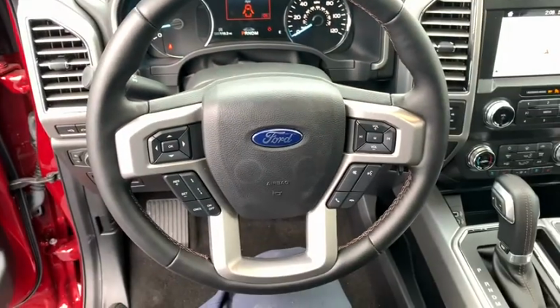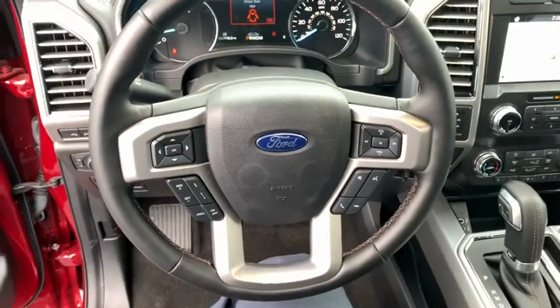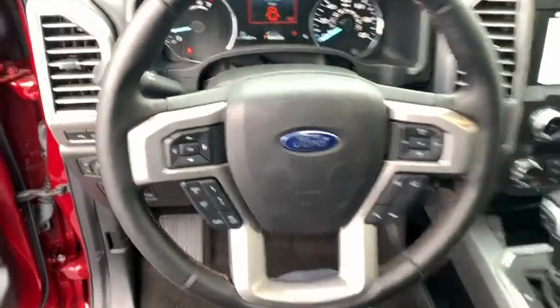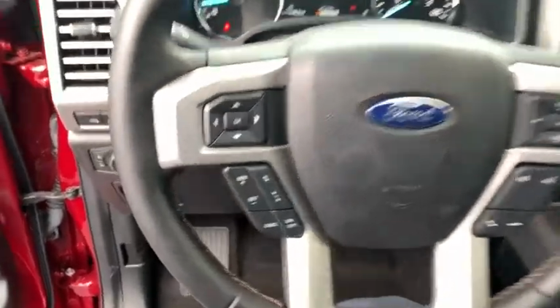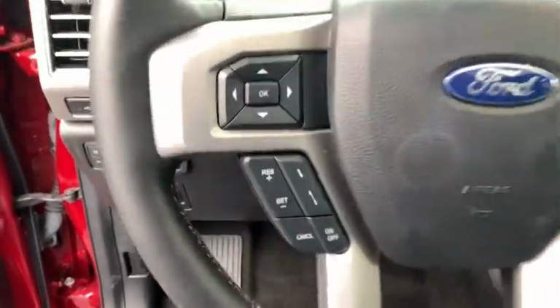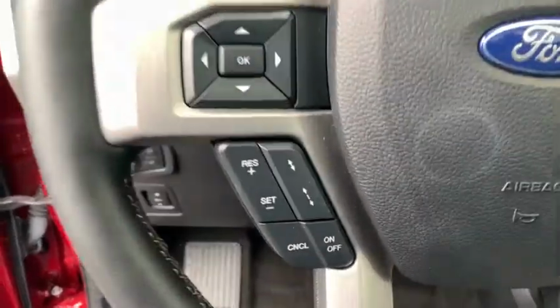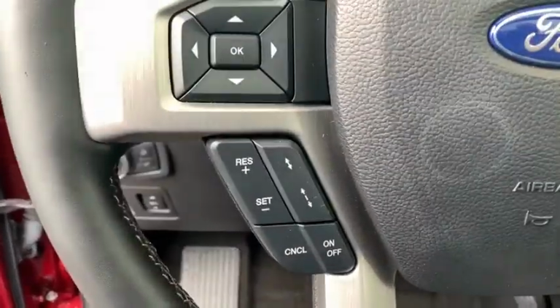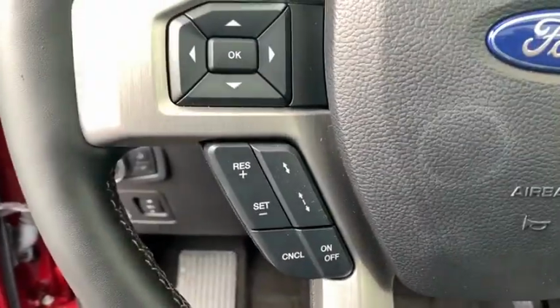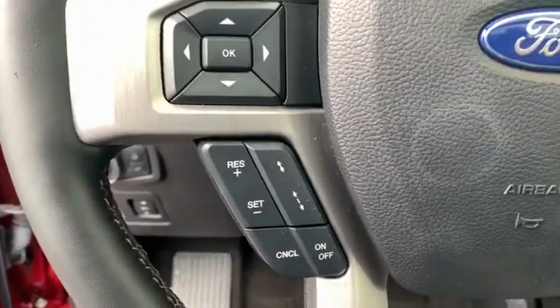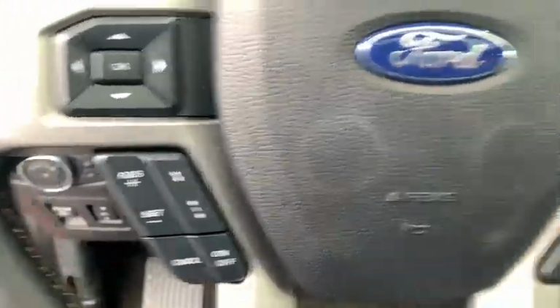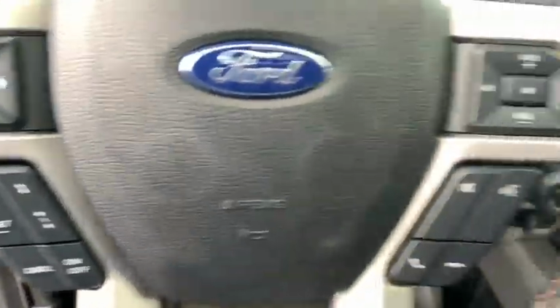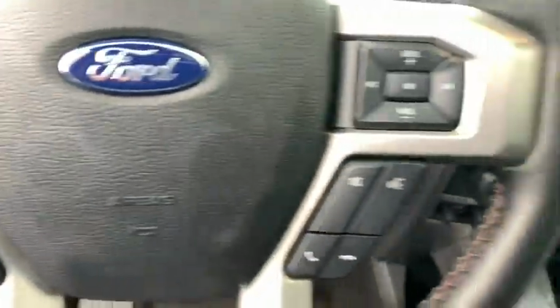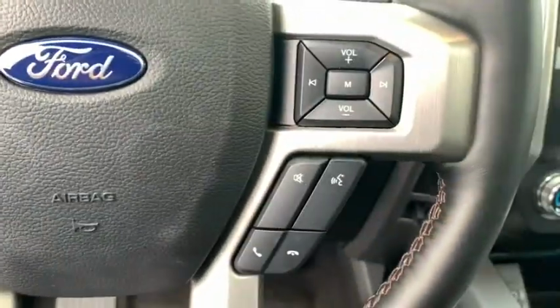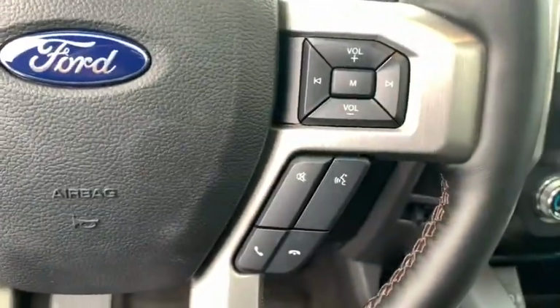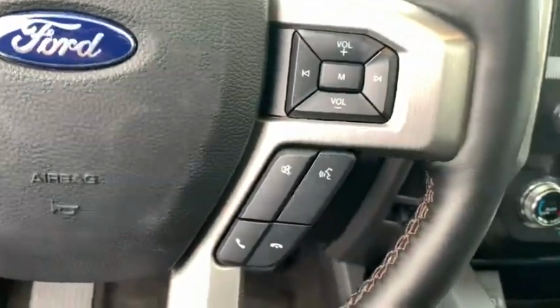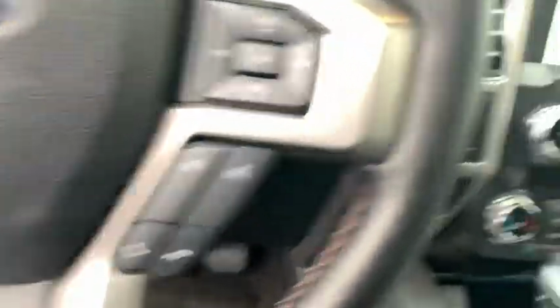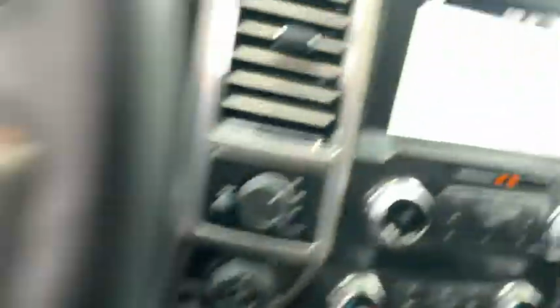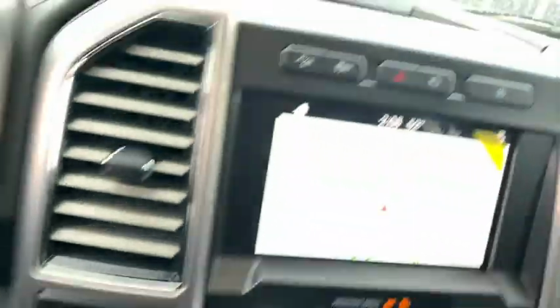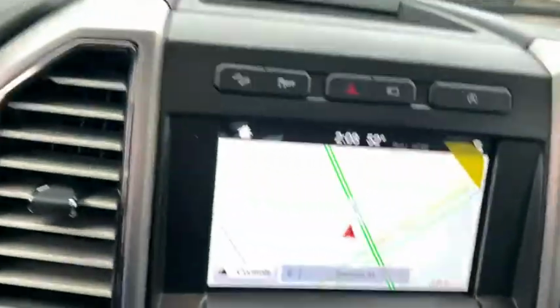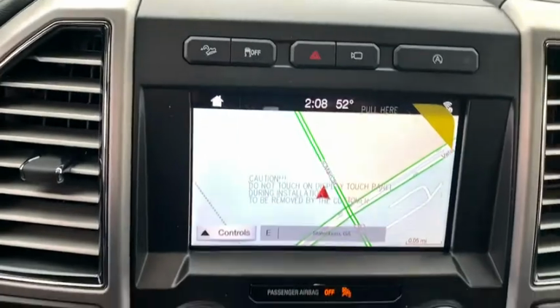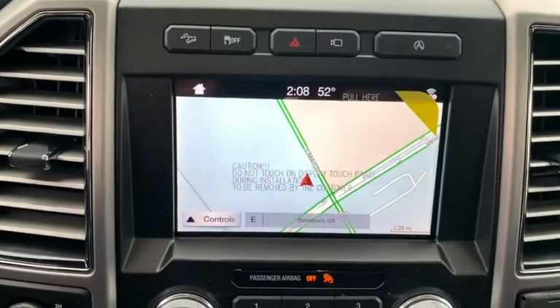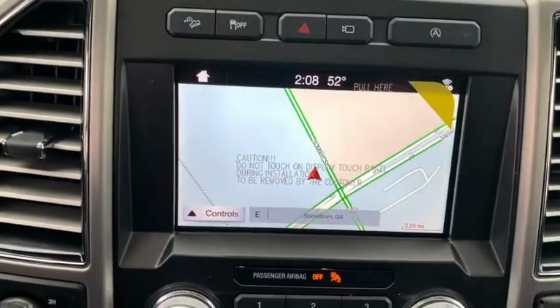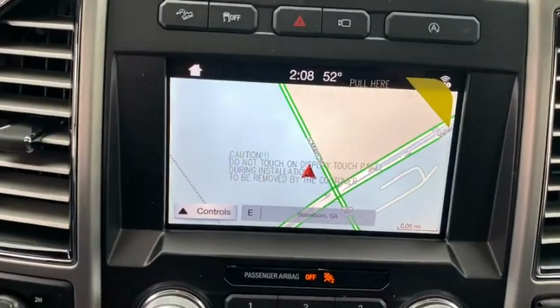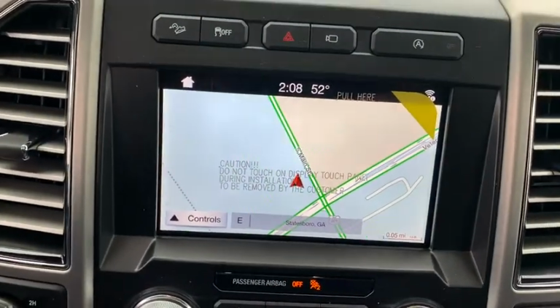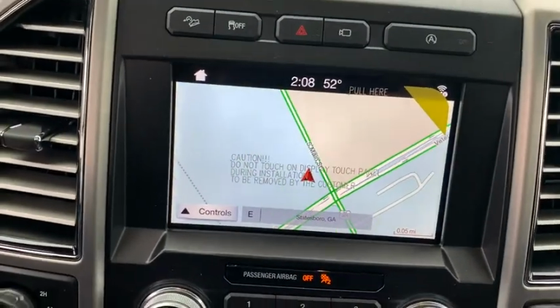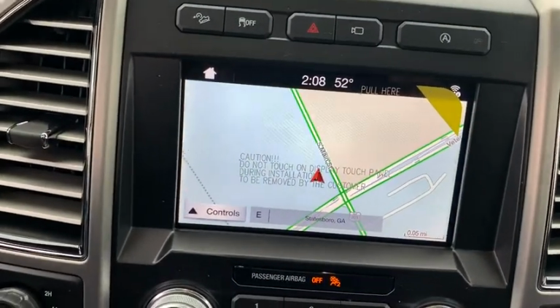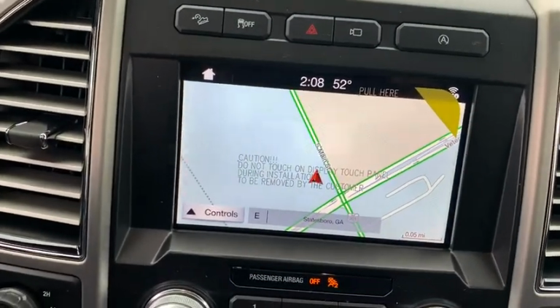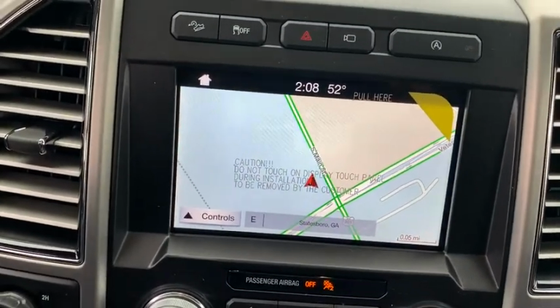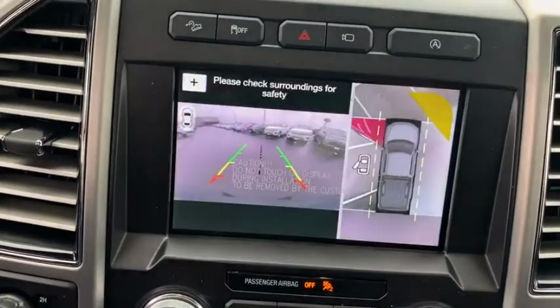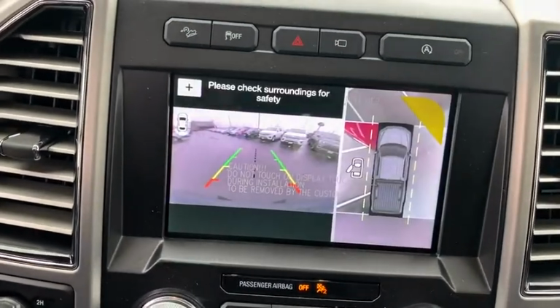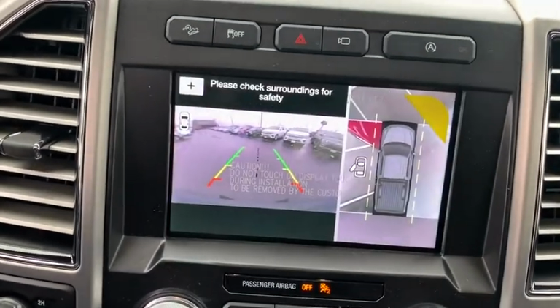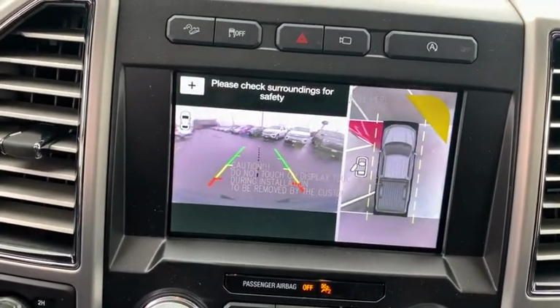Power windows, trip computer, heated front seats, brake assist, panic alarm, overhead console, tachometer.